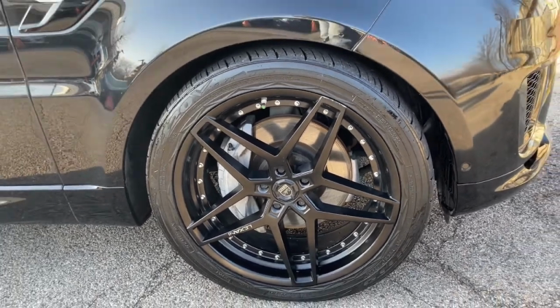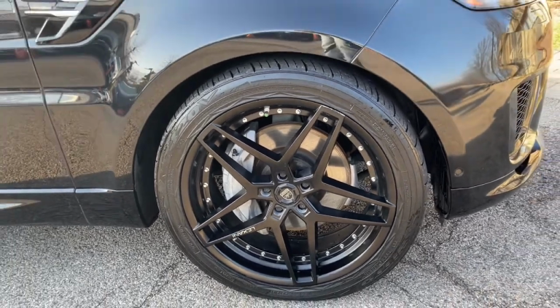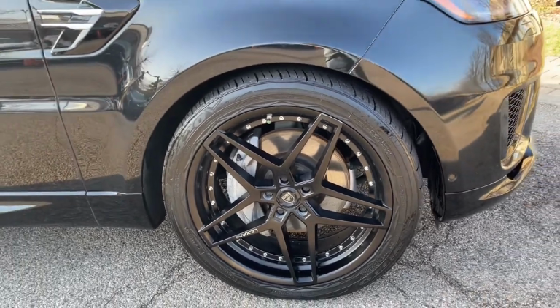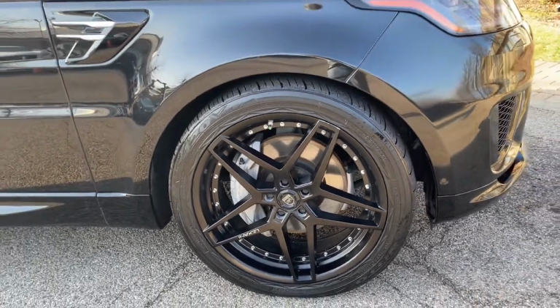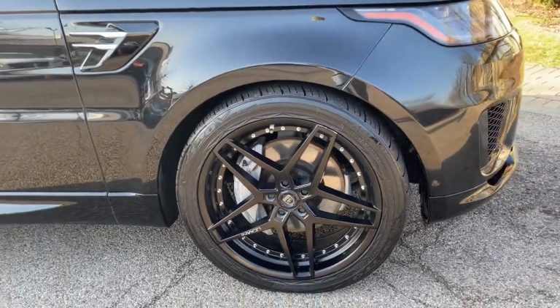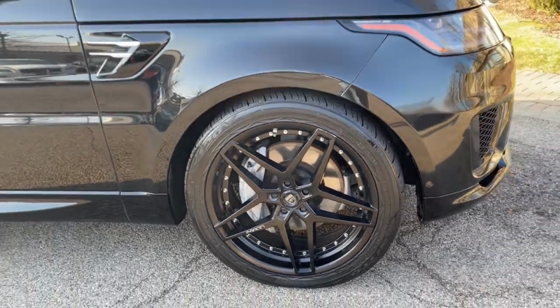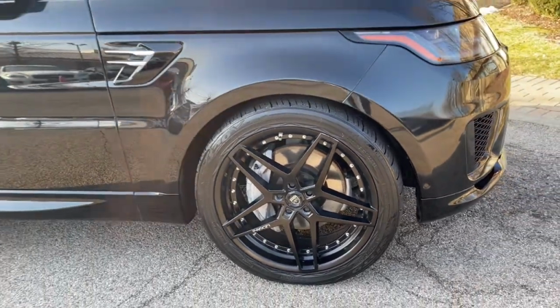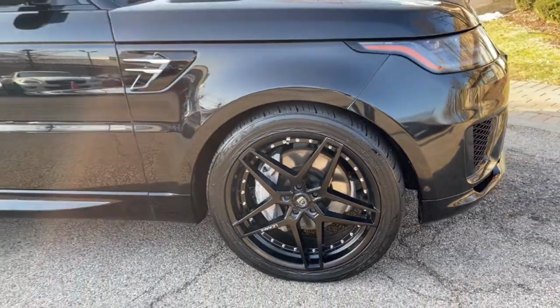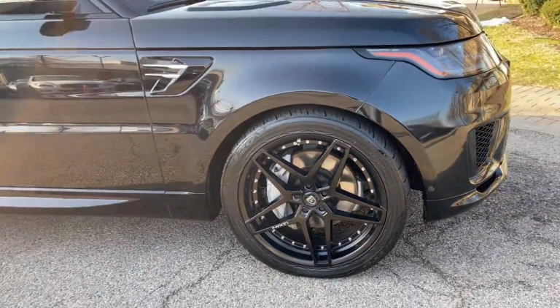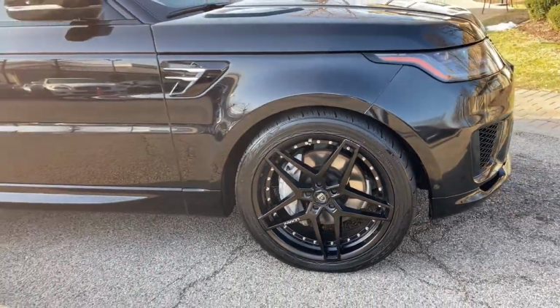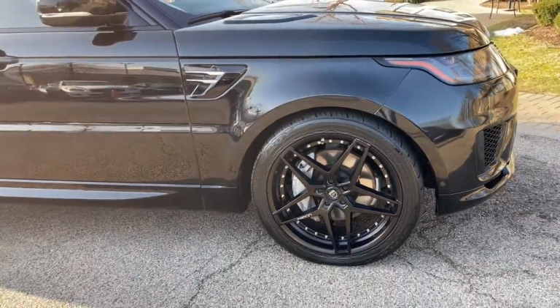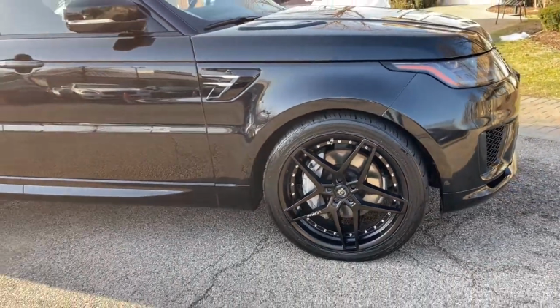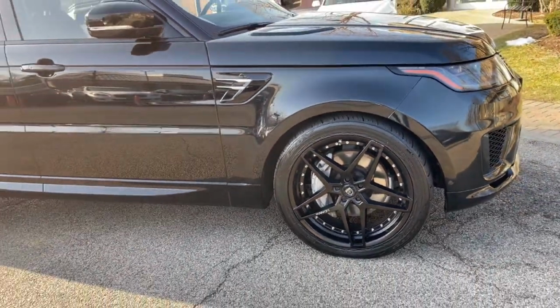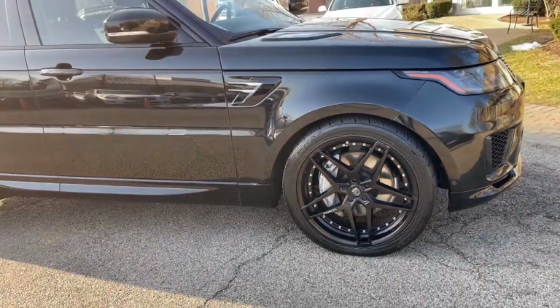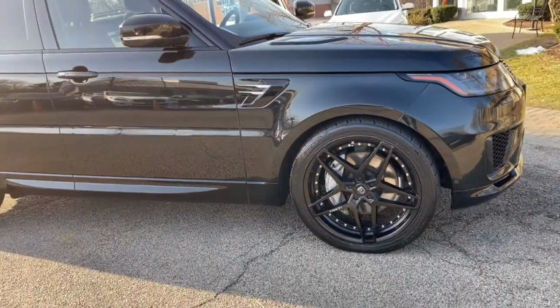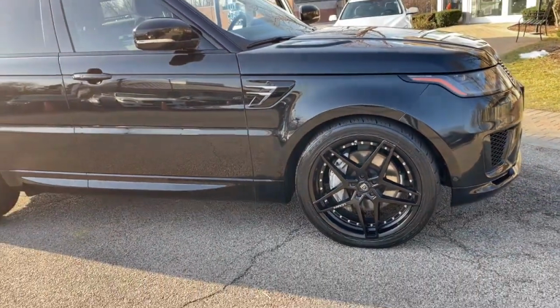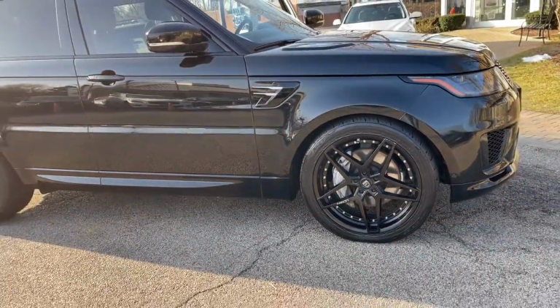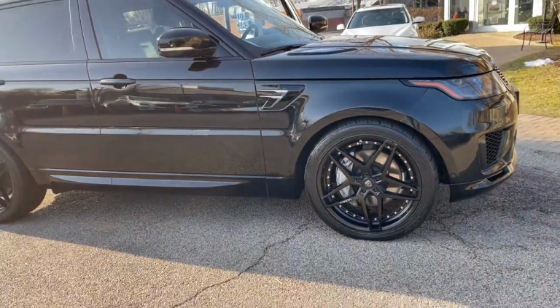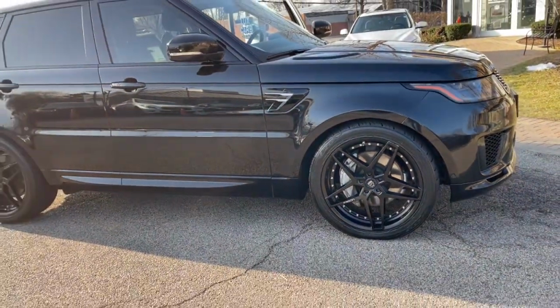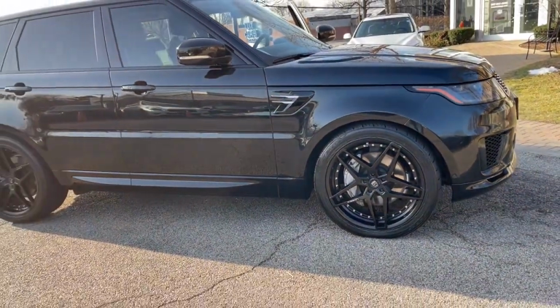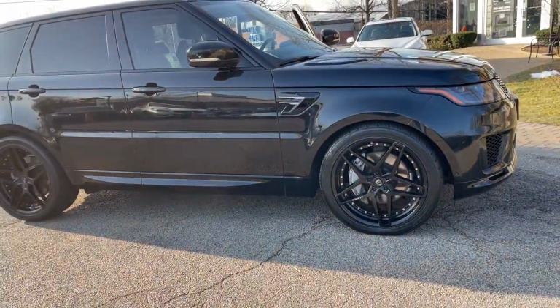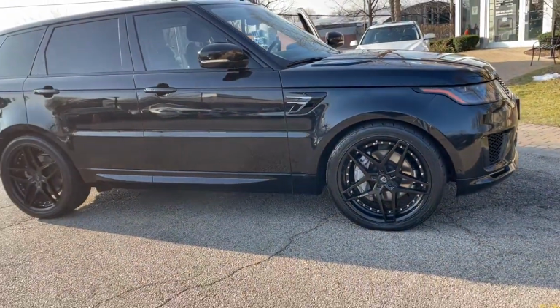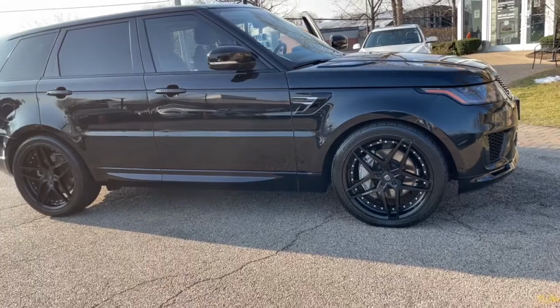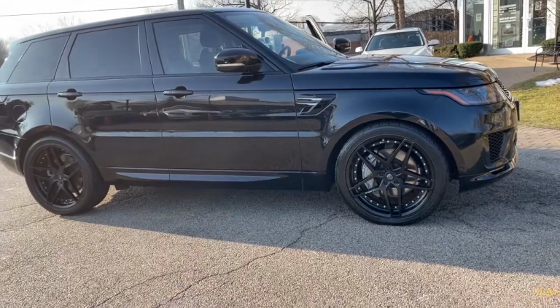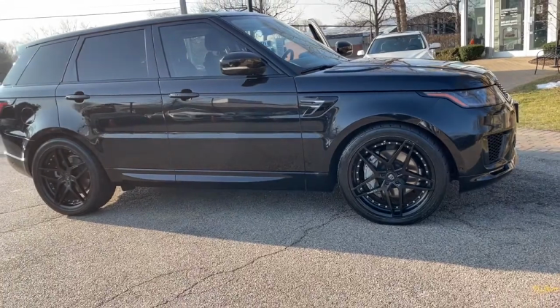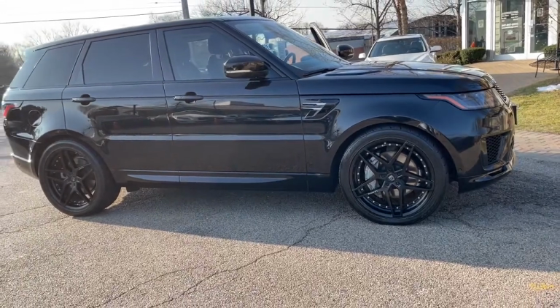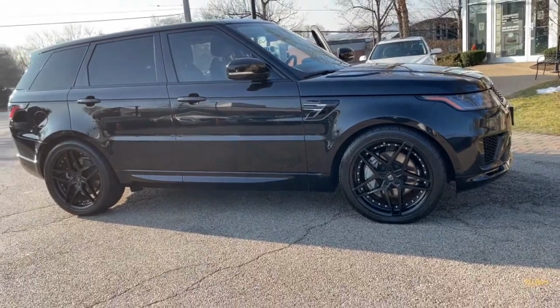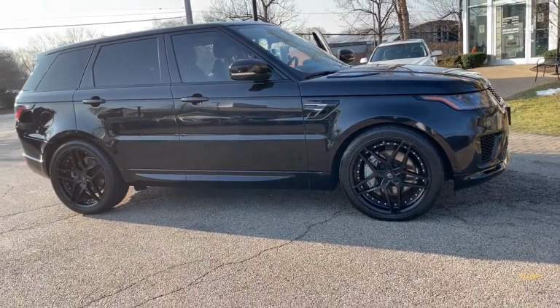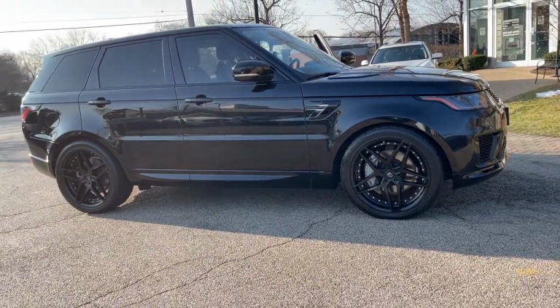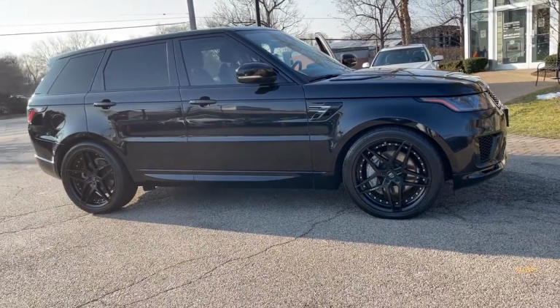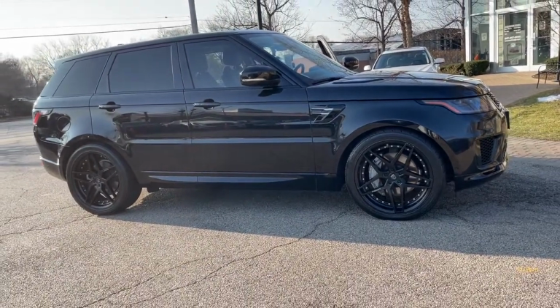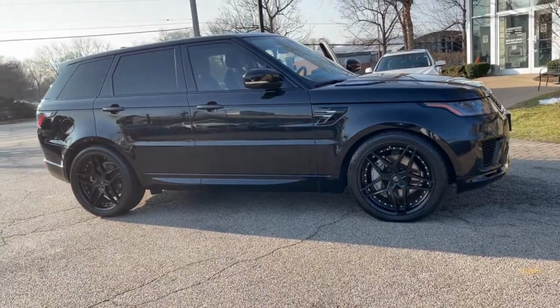Finished in Santorini Black Metallic over Espresso, Almond, Ivory Leather Interior.